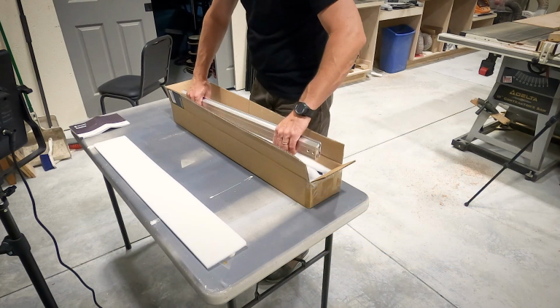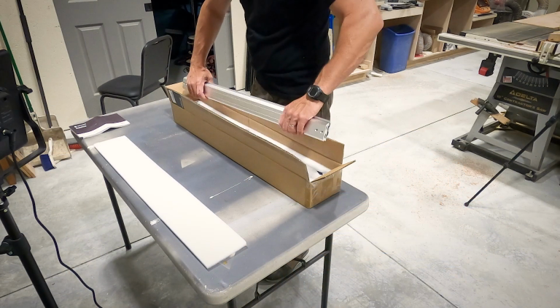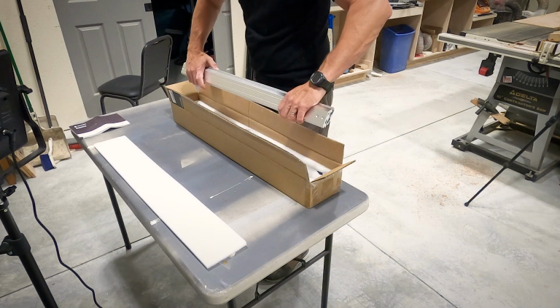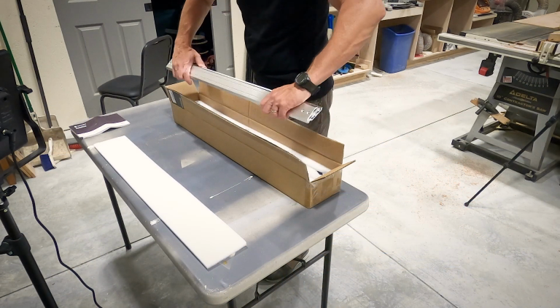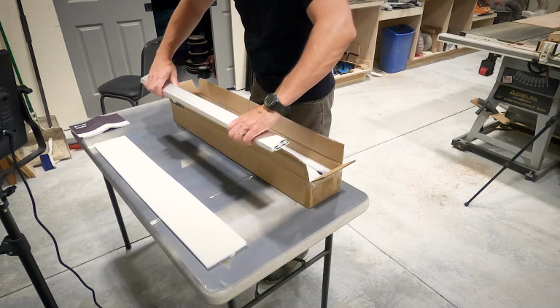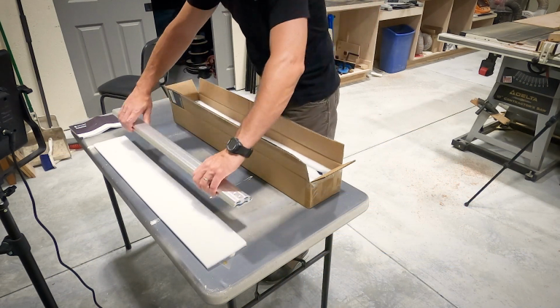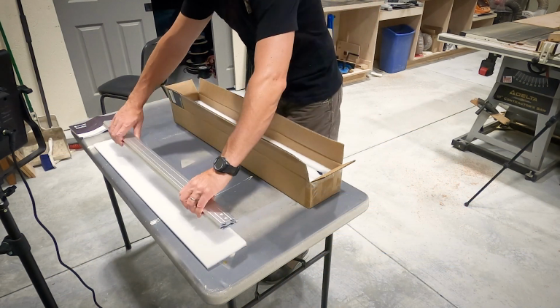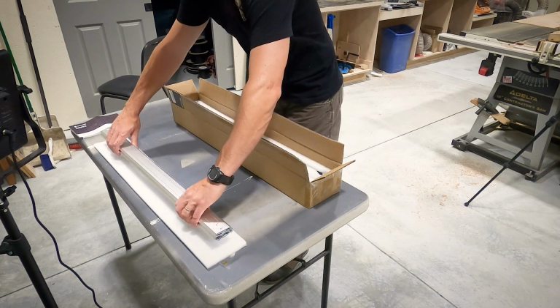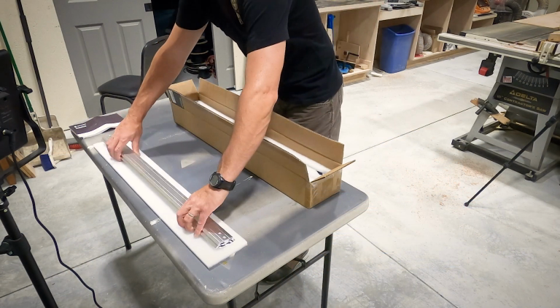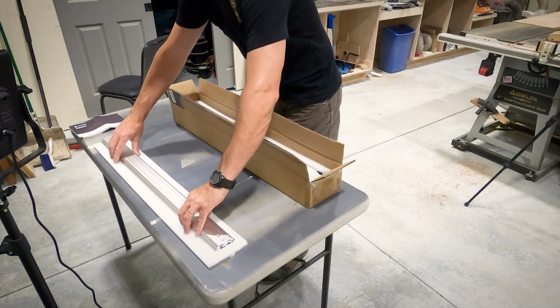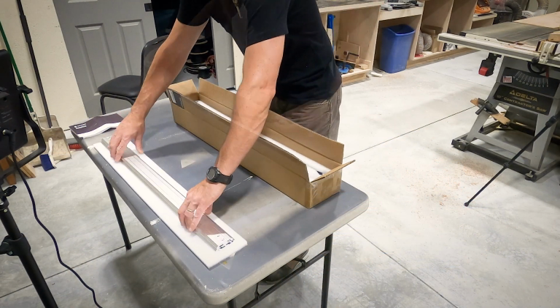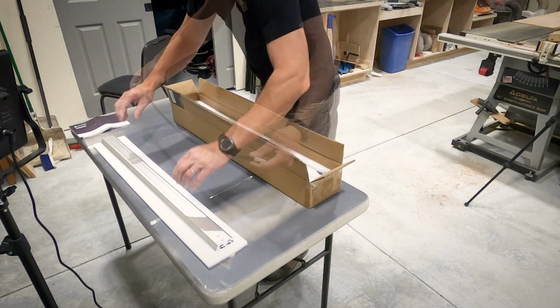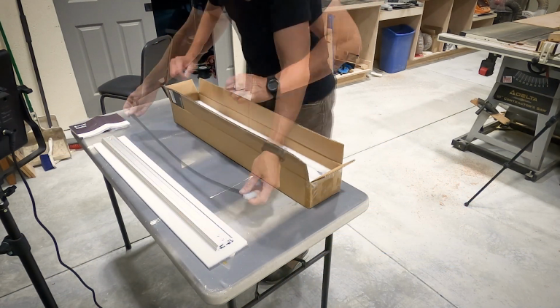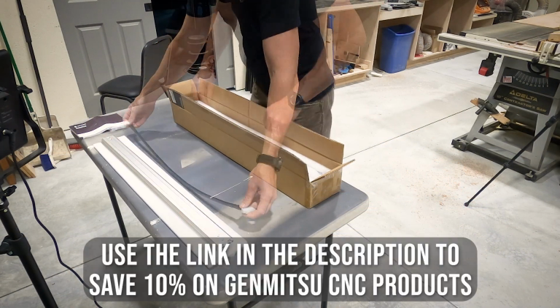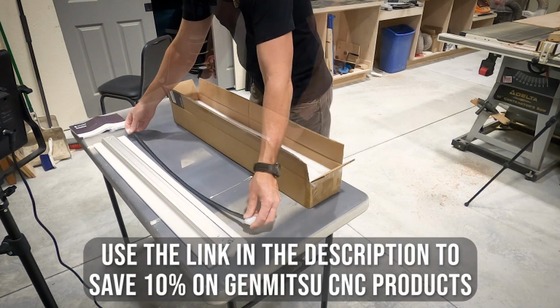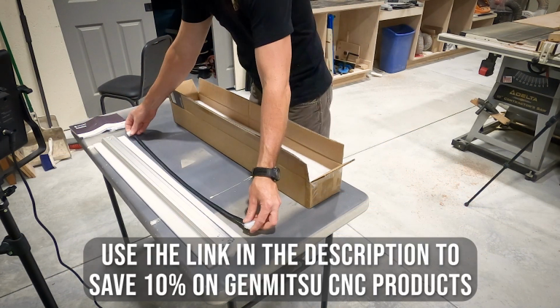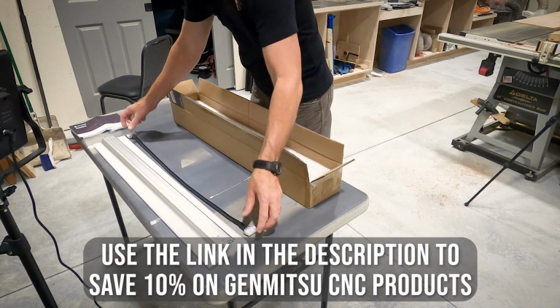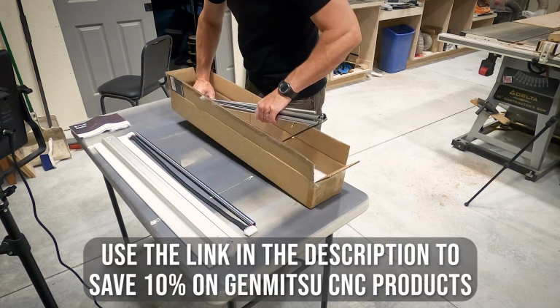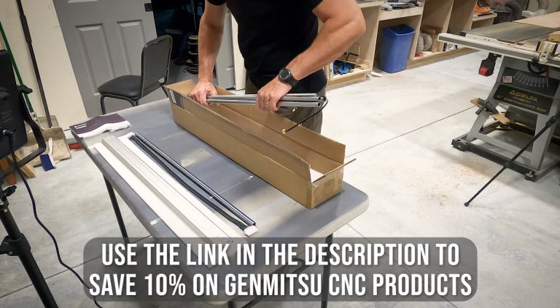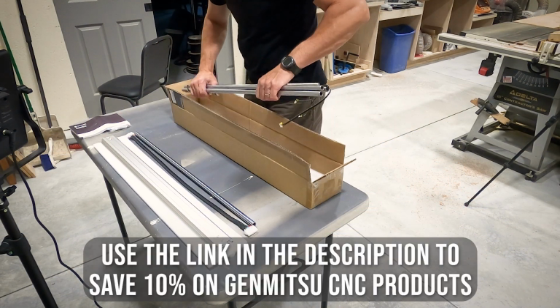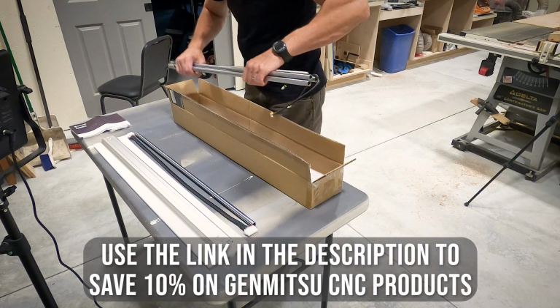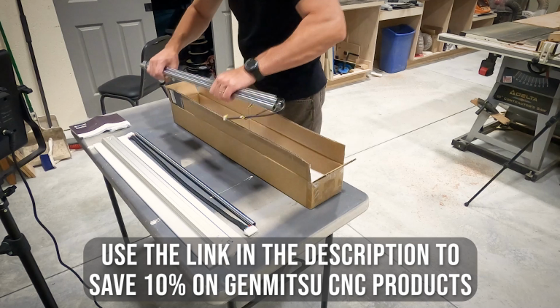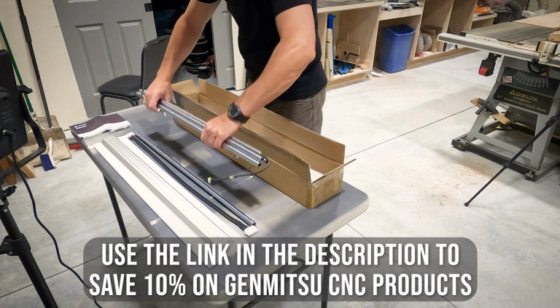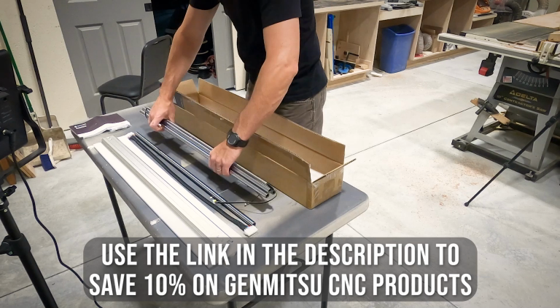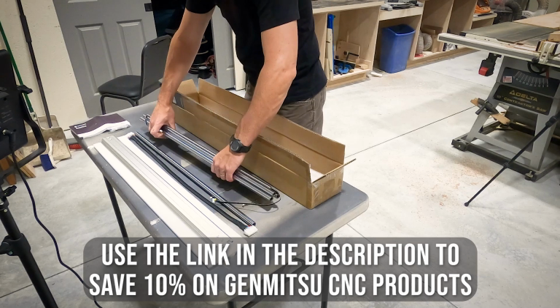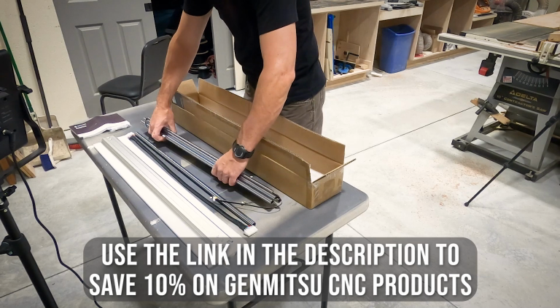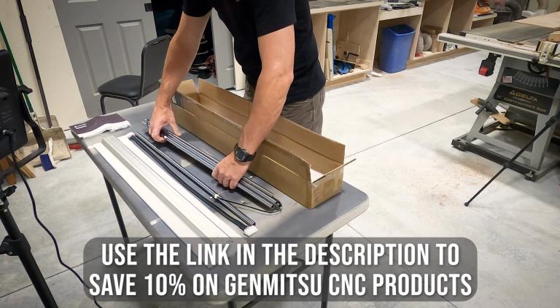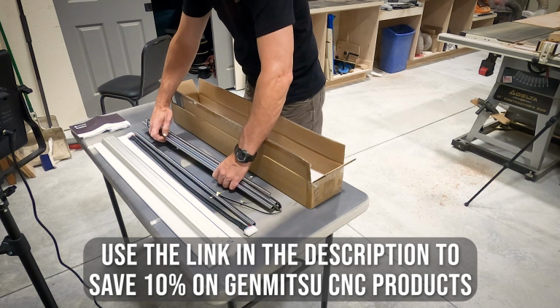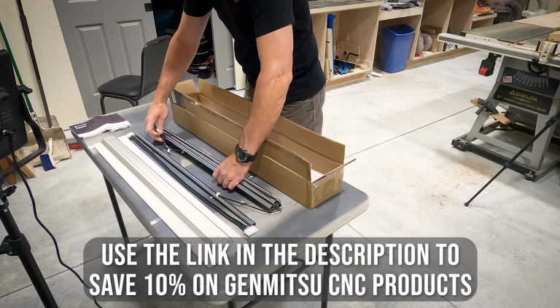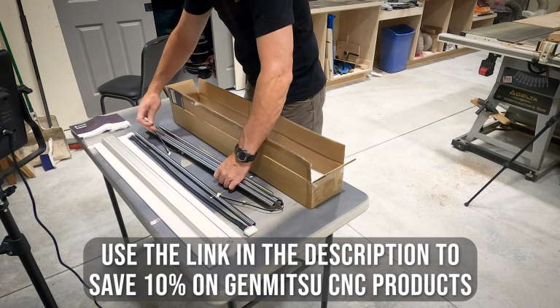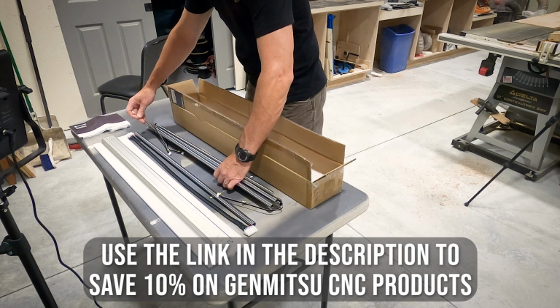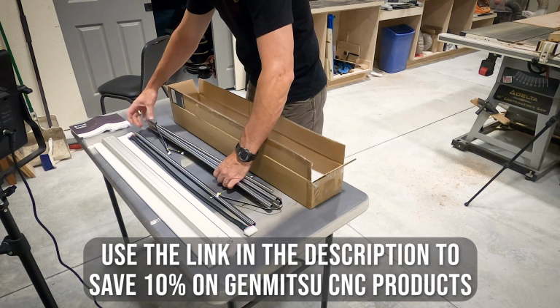The extension kit came with everything we needed, from the framework to the drive screws, and even came with new hardware for everything that we had to remove.